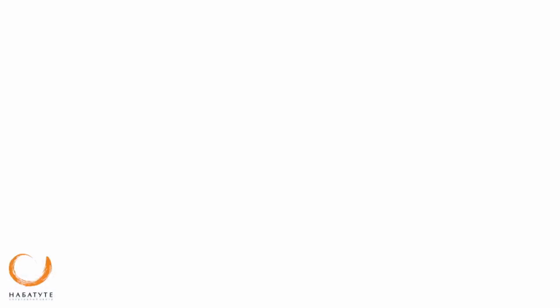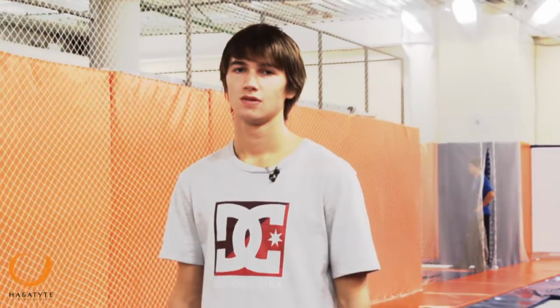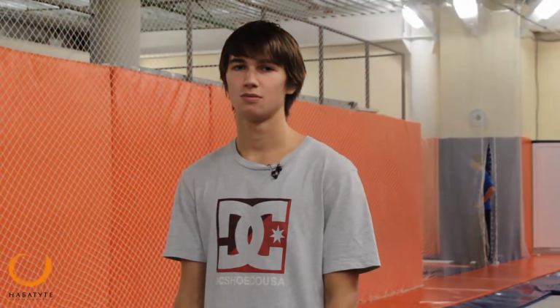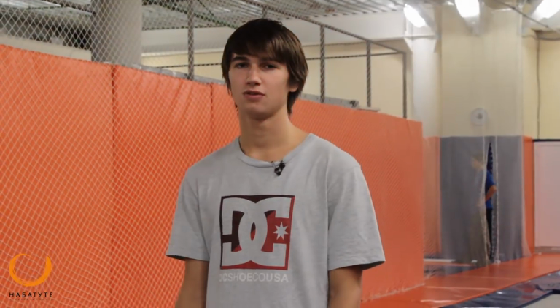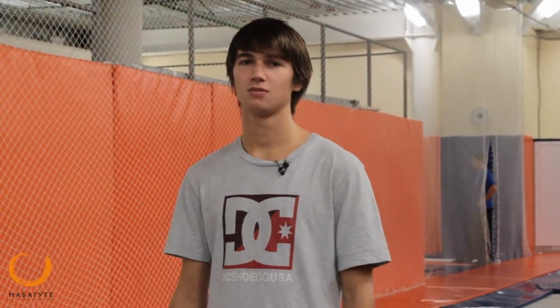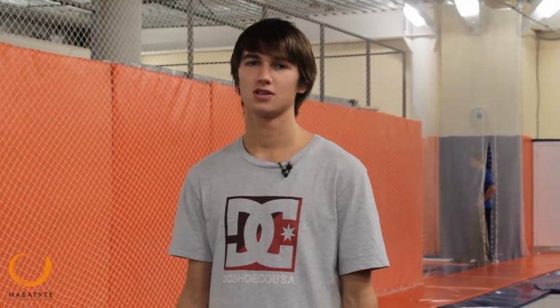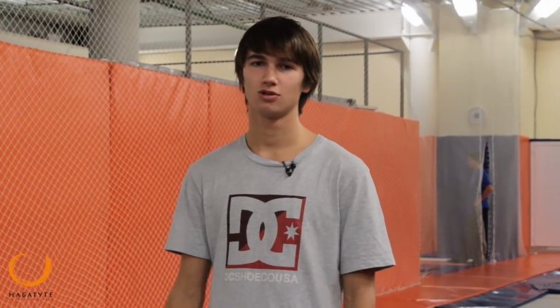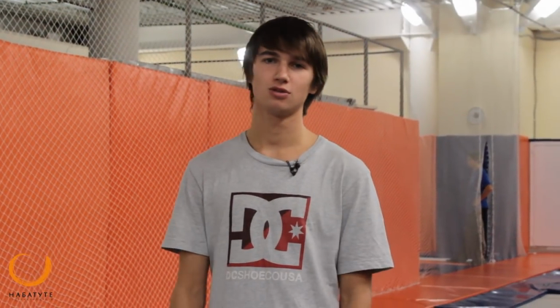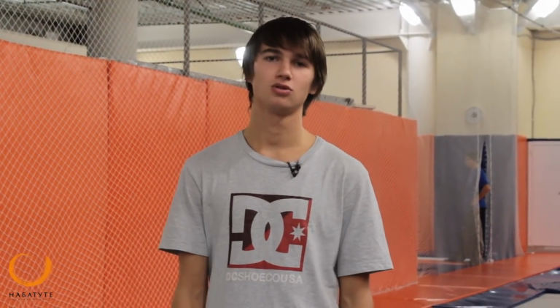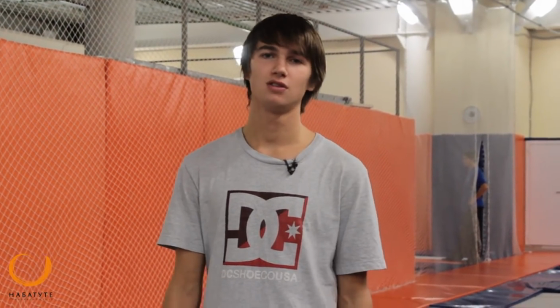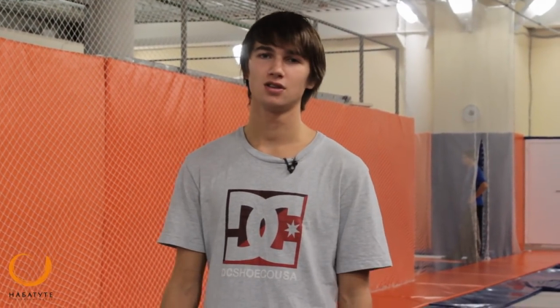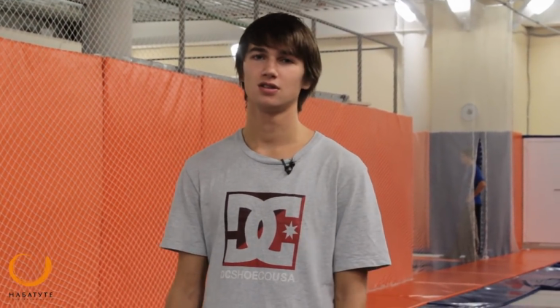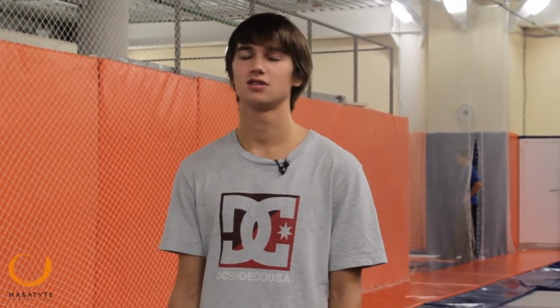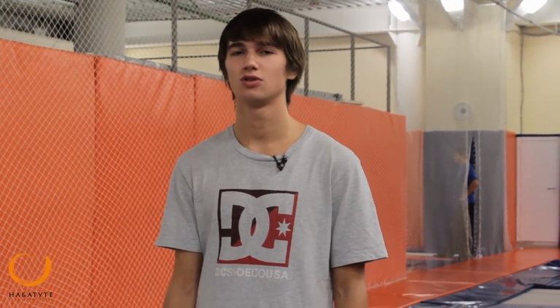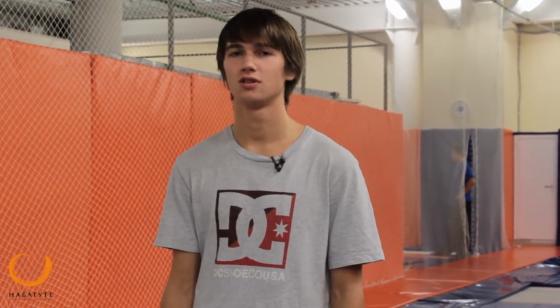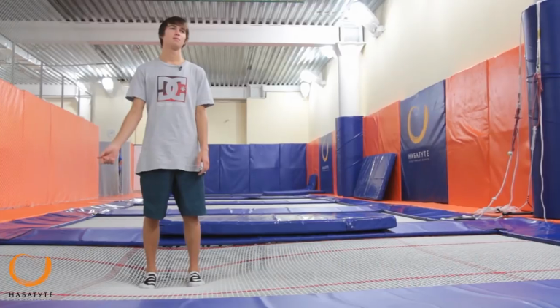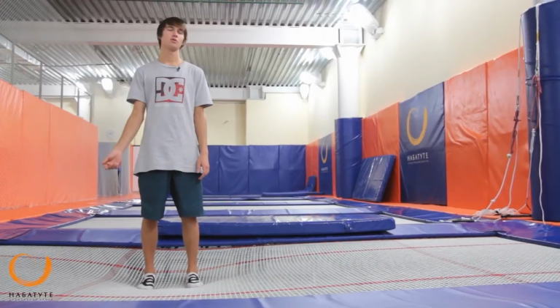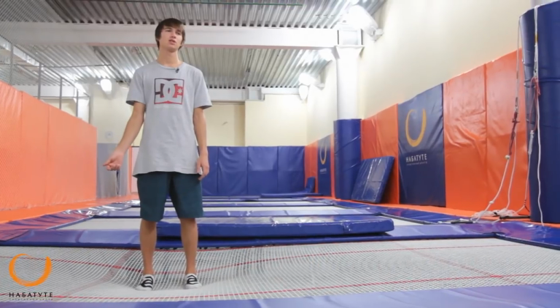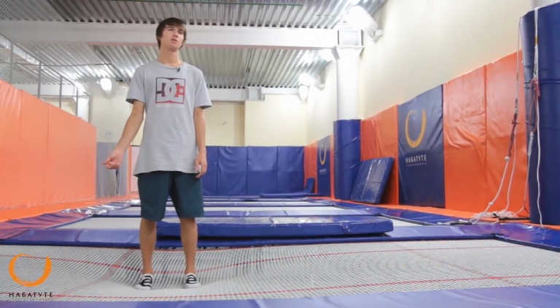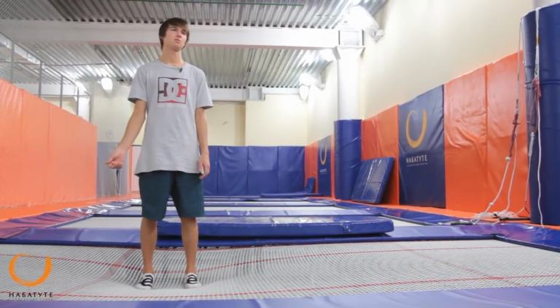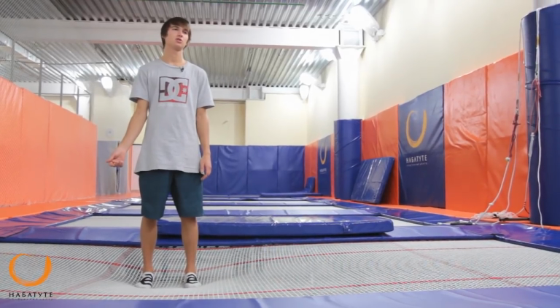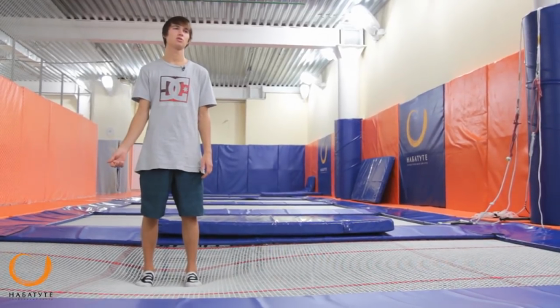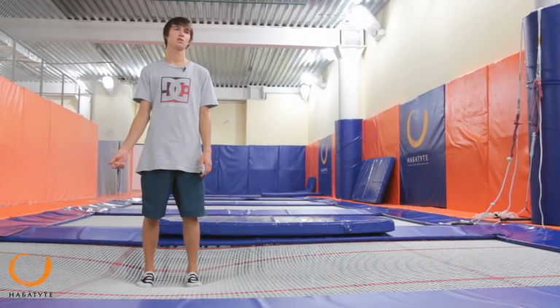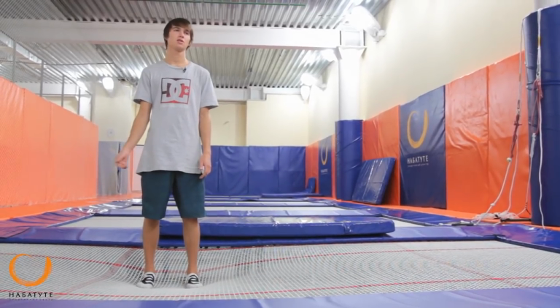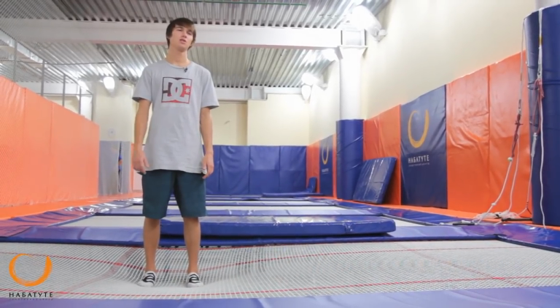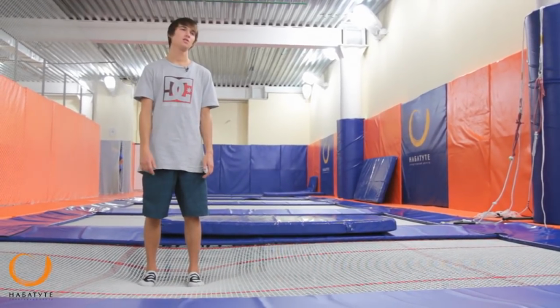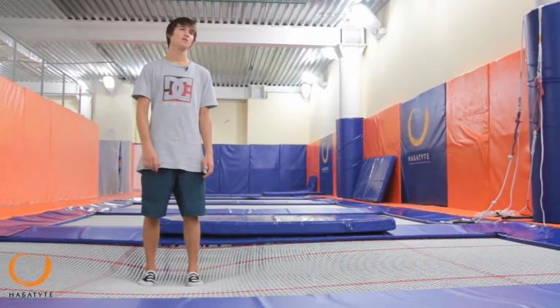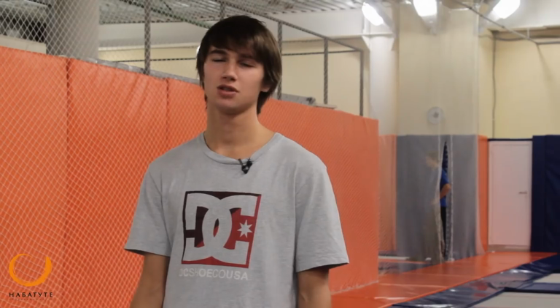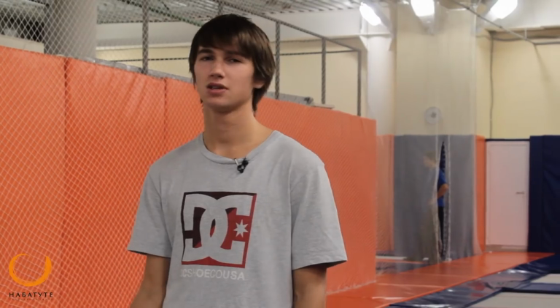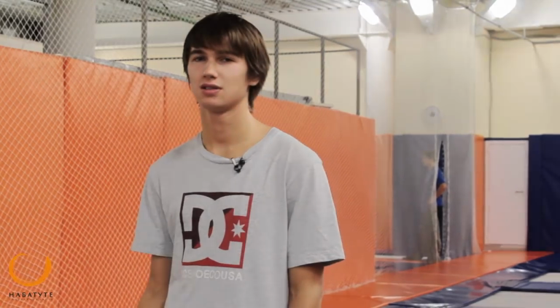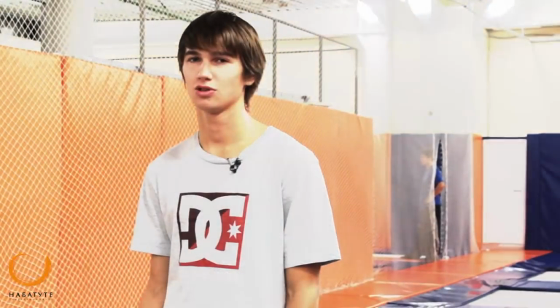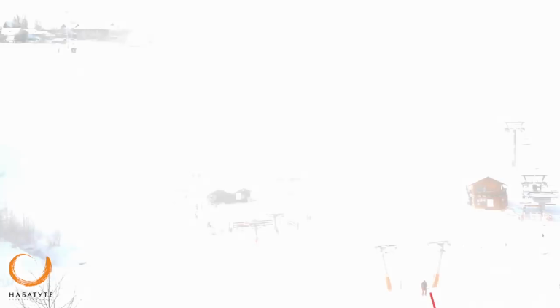Hello everyone, my name is Artem Sheldavitsky and today we are looking at the backseat 540 and the frontside and backside 720.